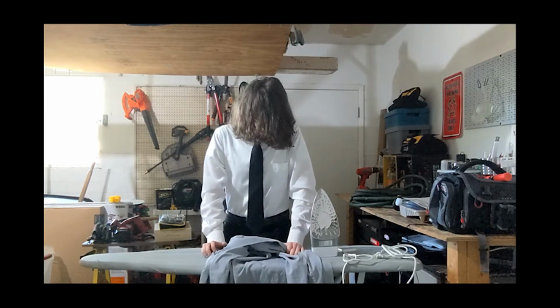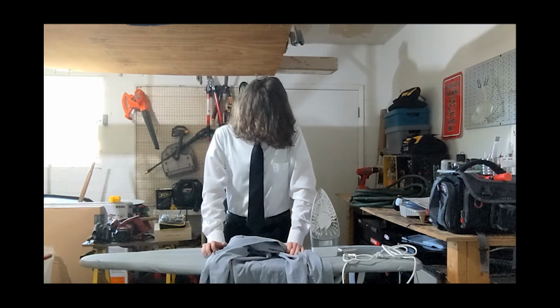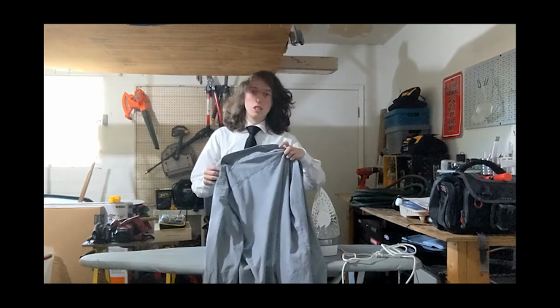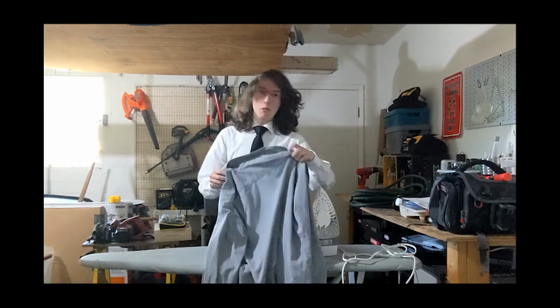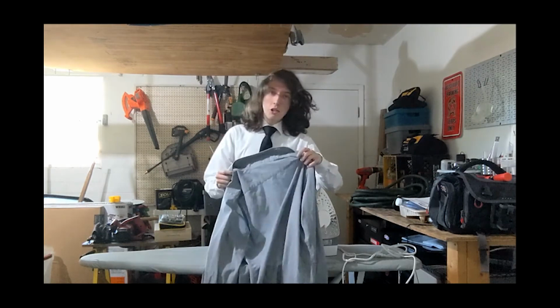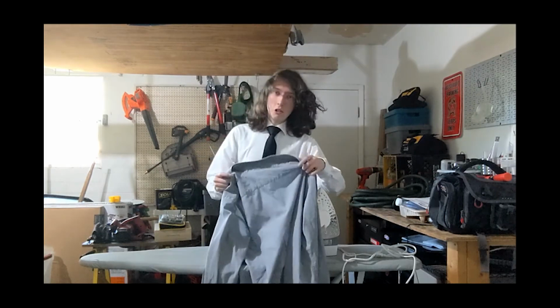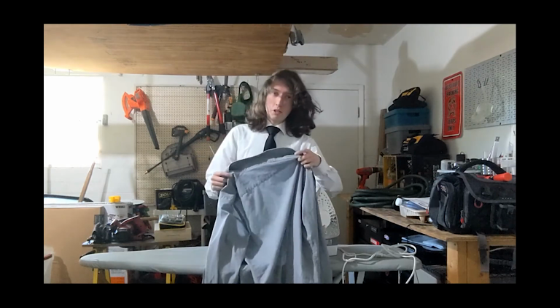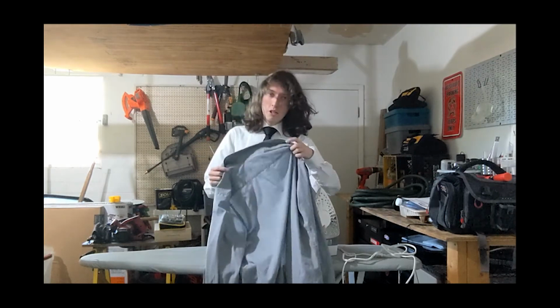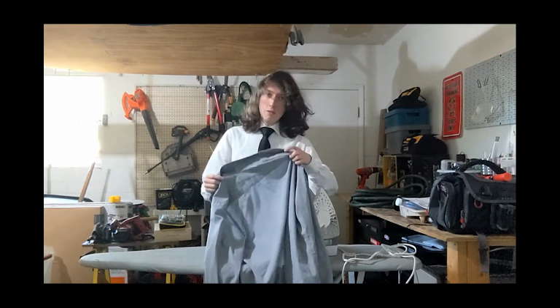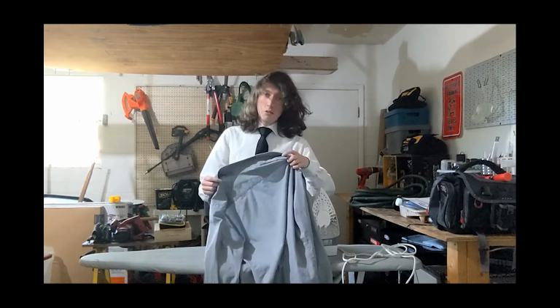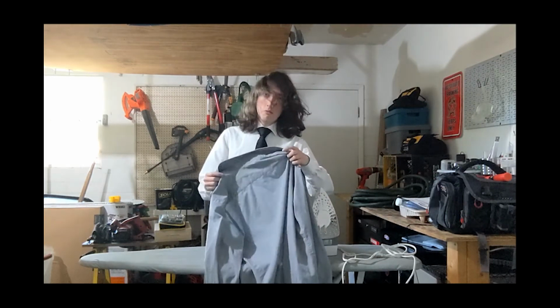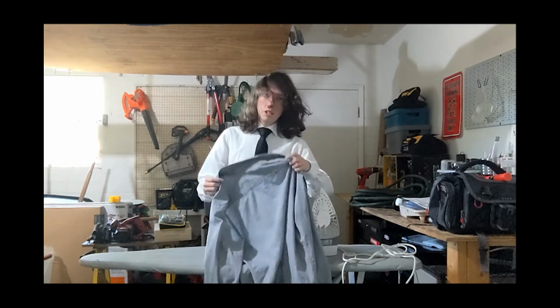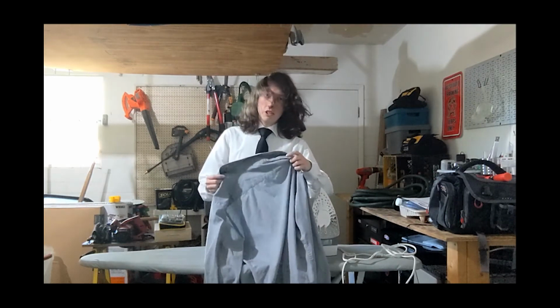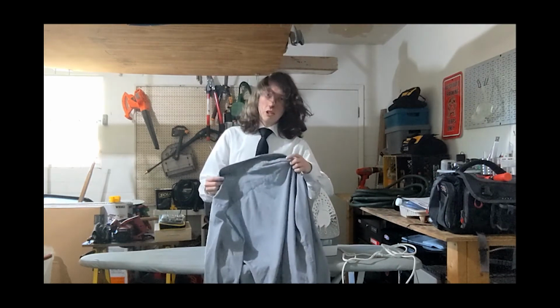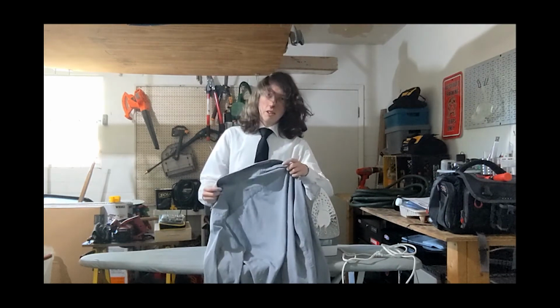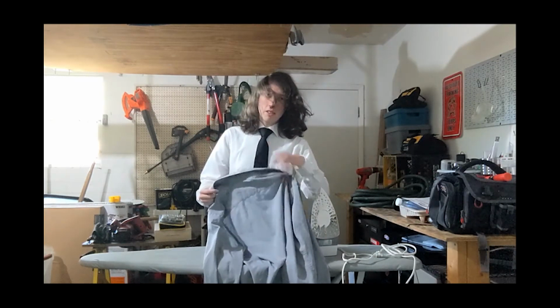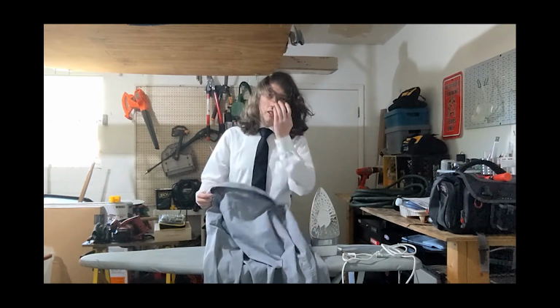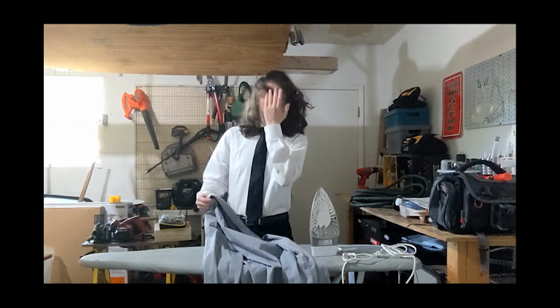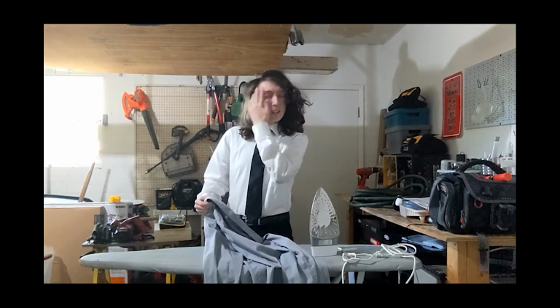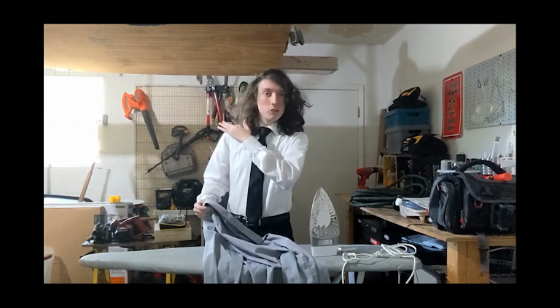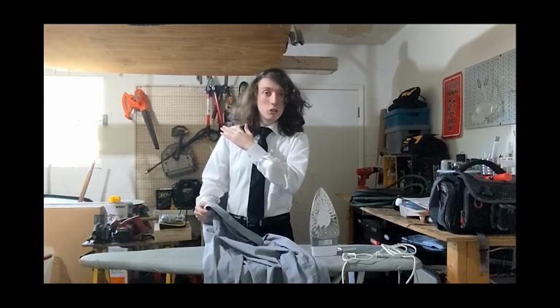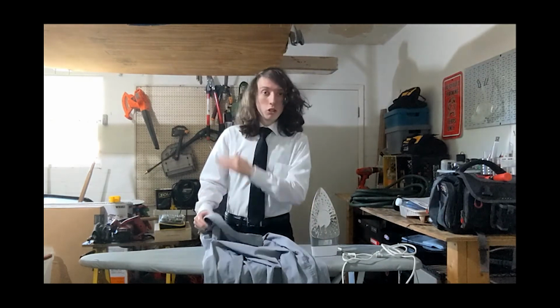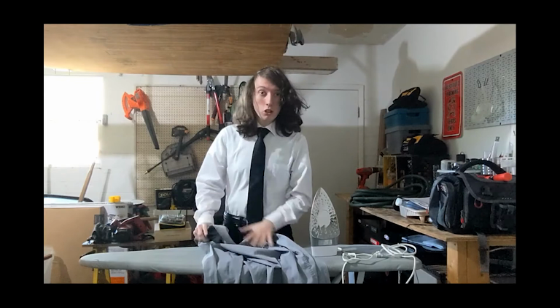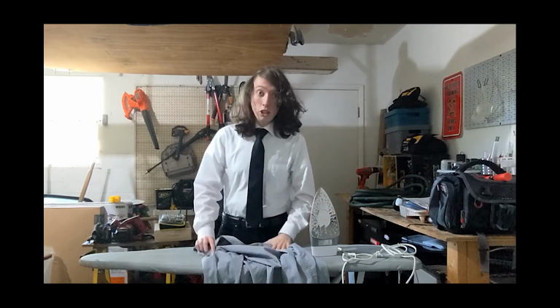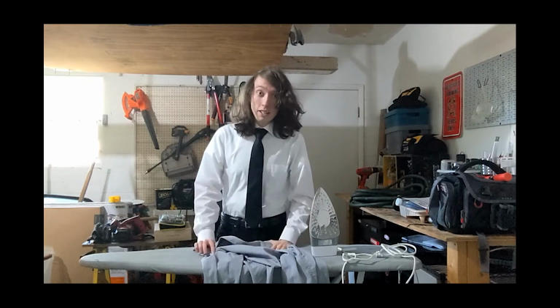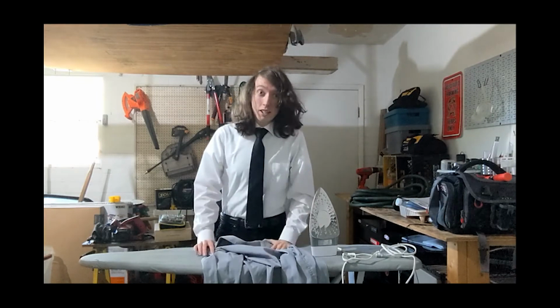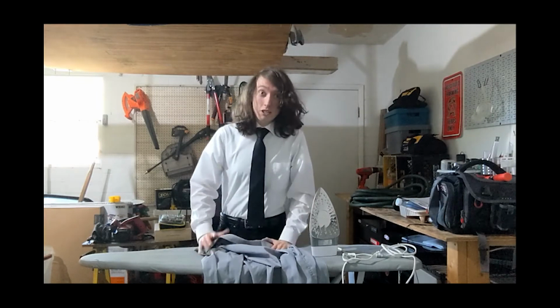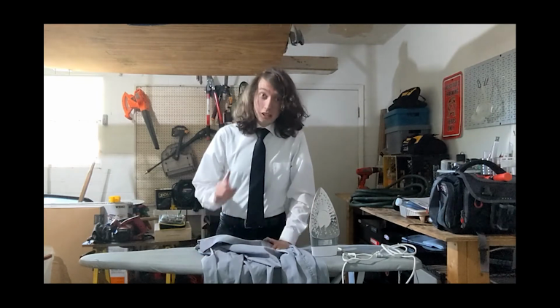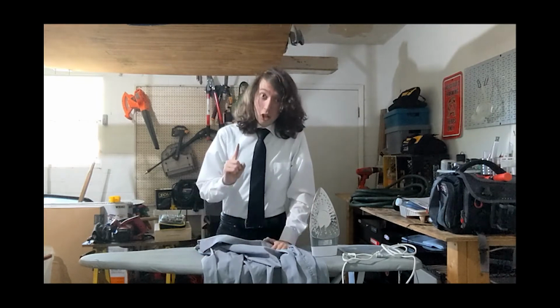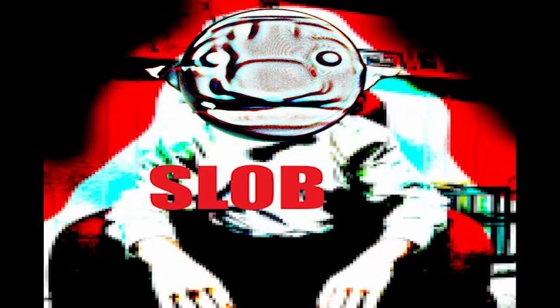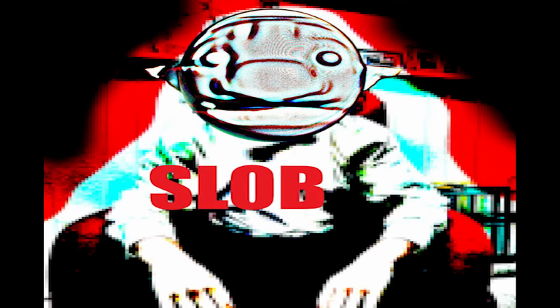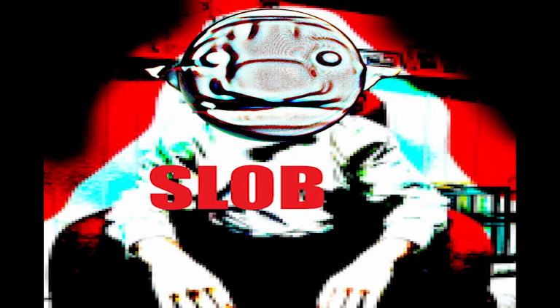You never want to show up to an interview with a wrinkly shirt — you'll look like a slob.